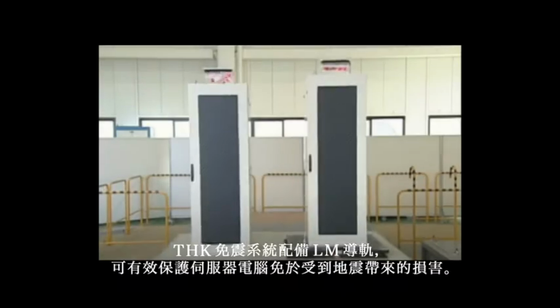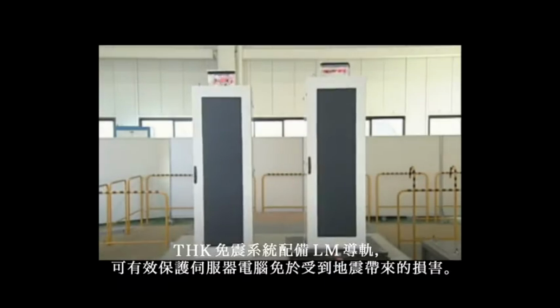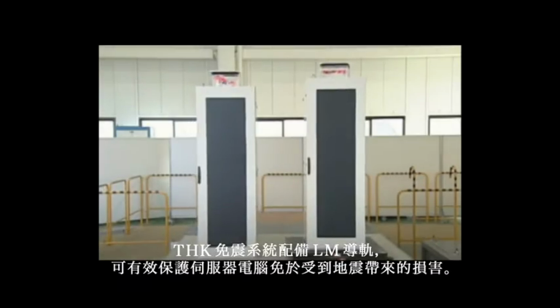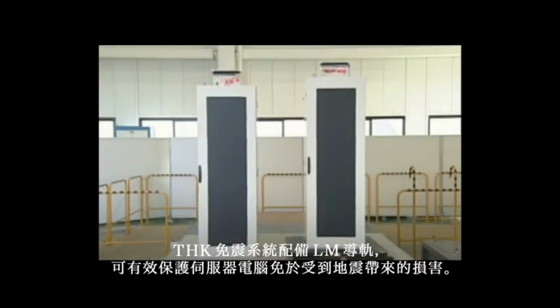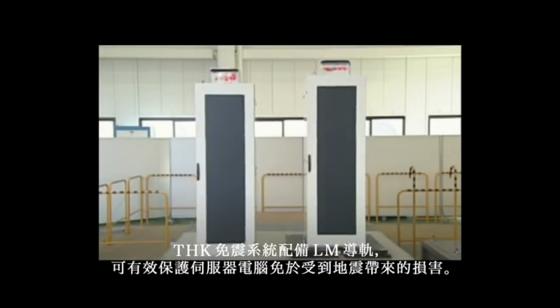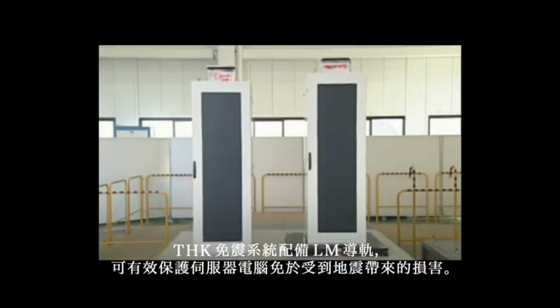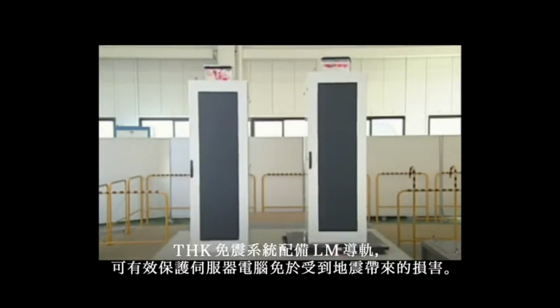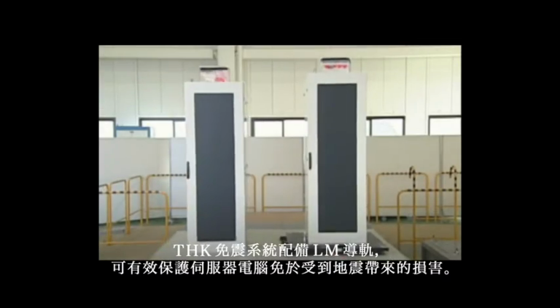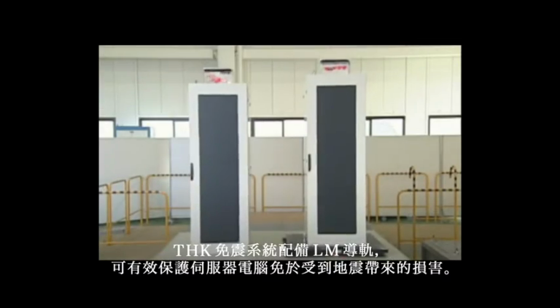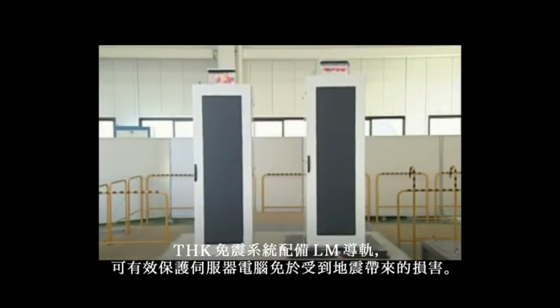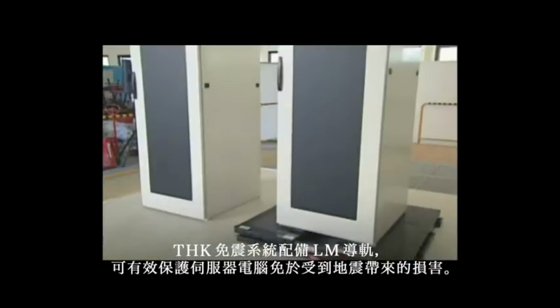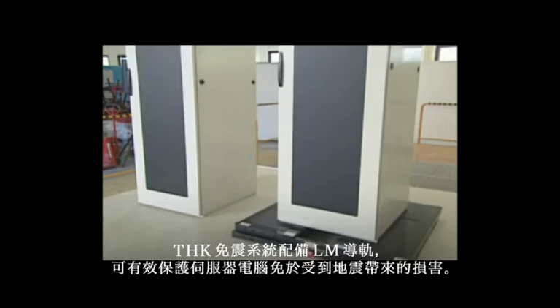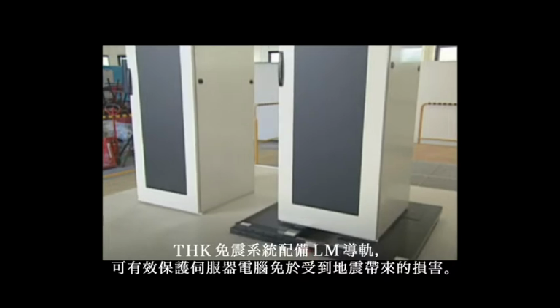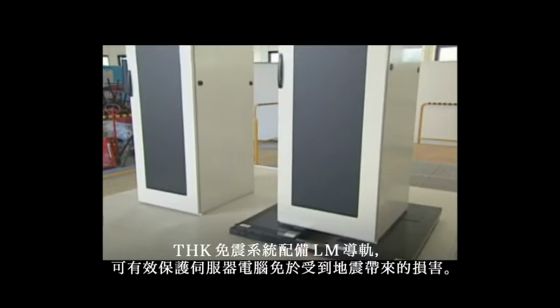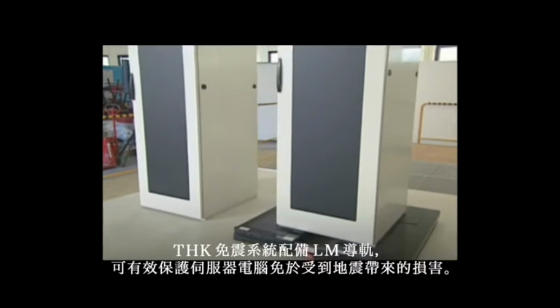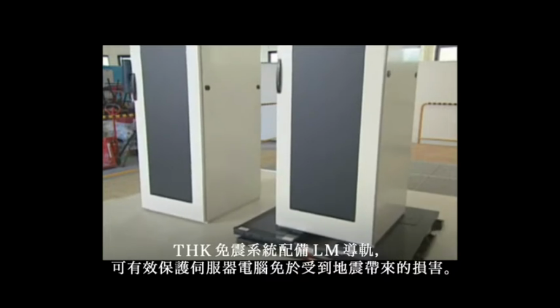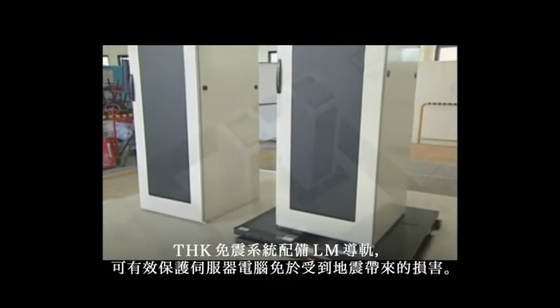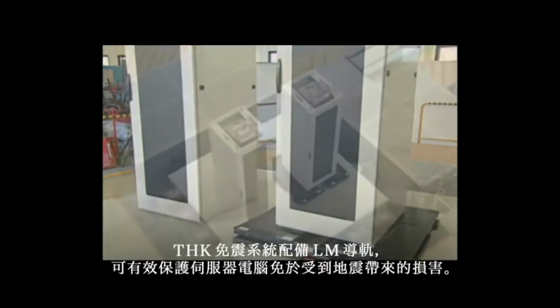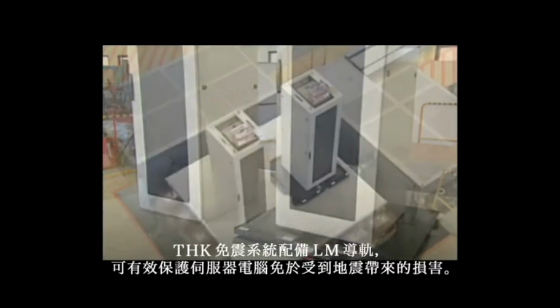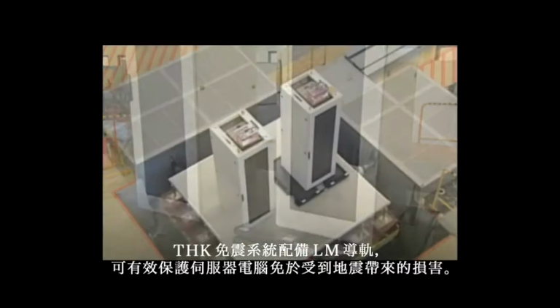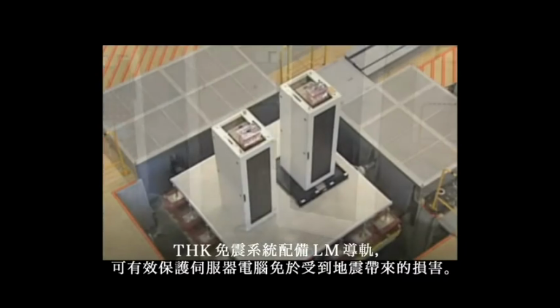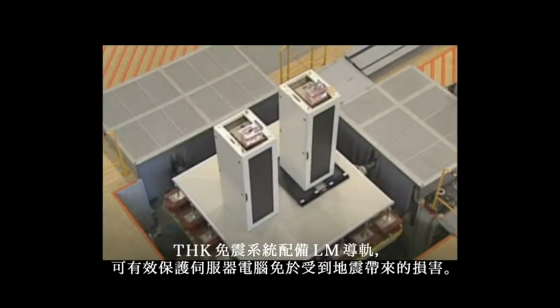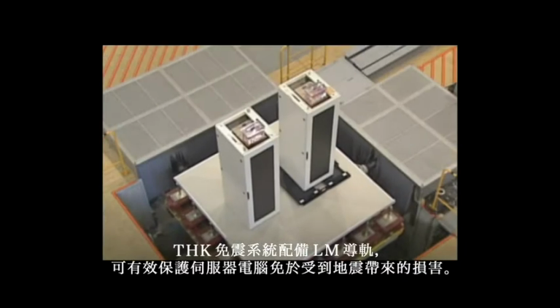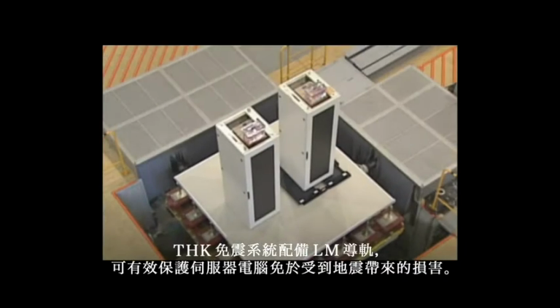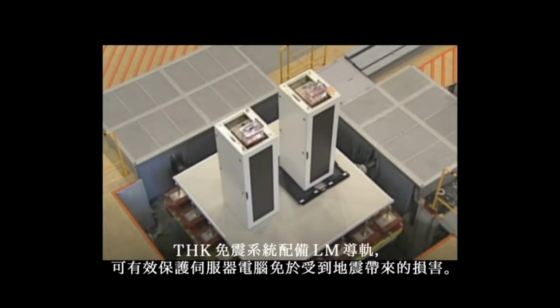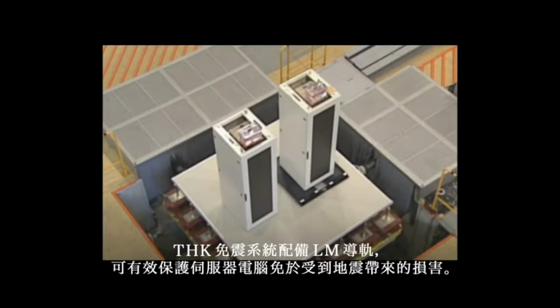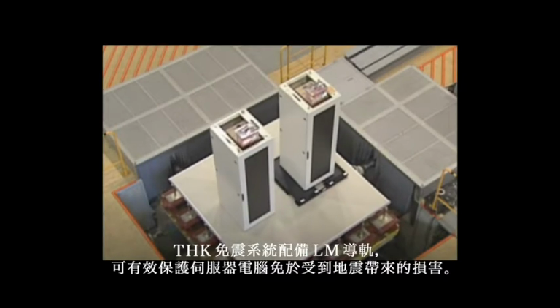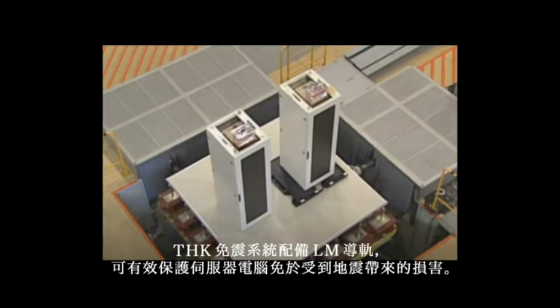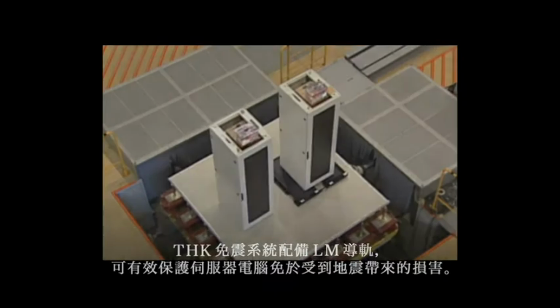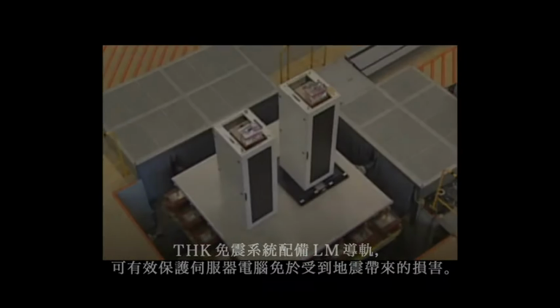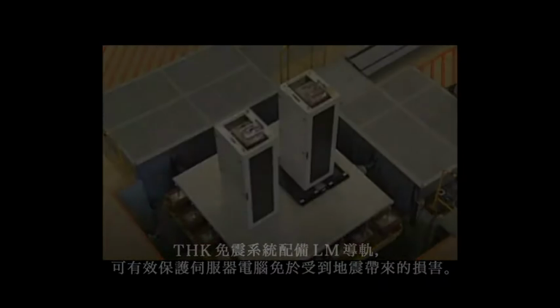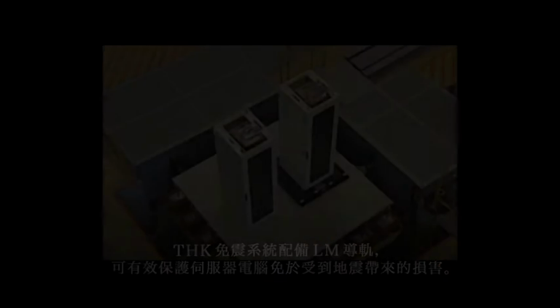THK seismic isolation systems, equipped with LM guides, protect supercomputers from seismic tremors.